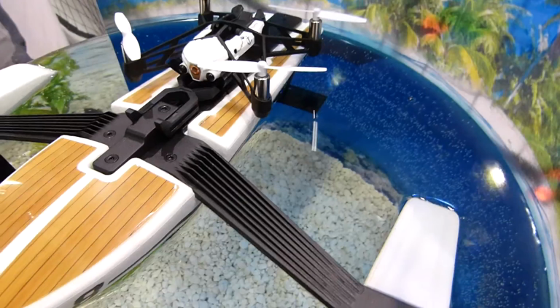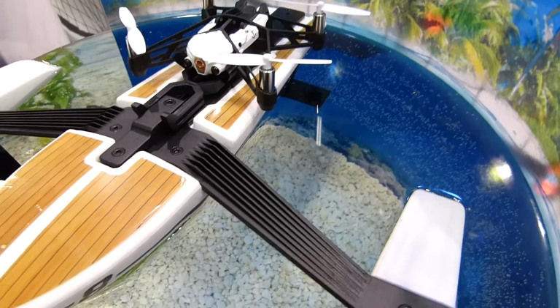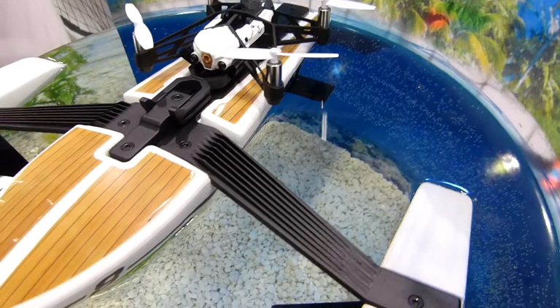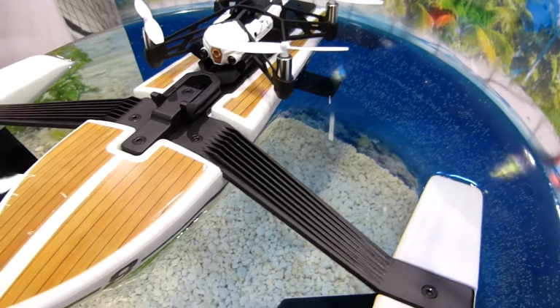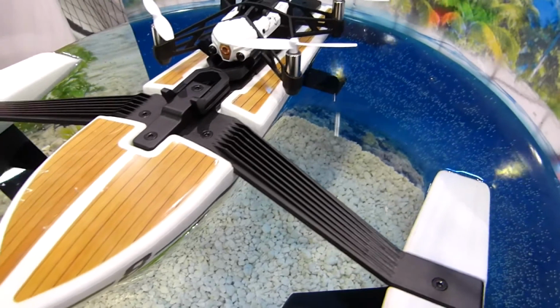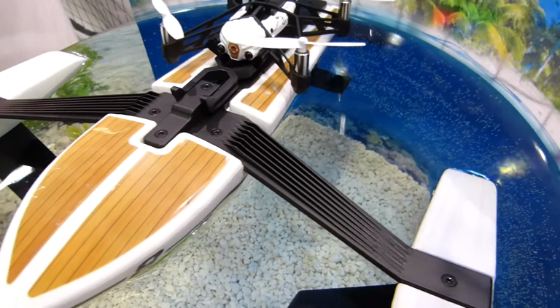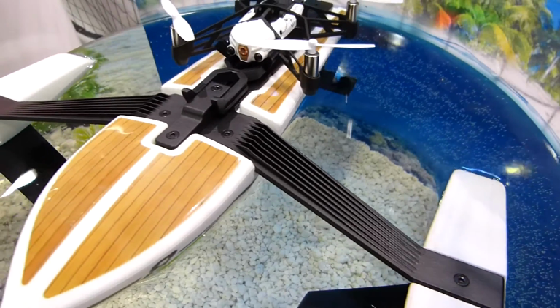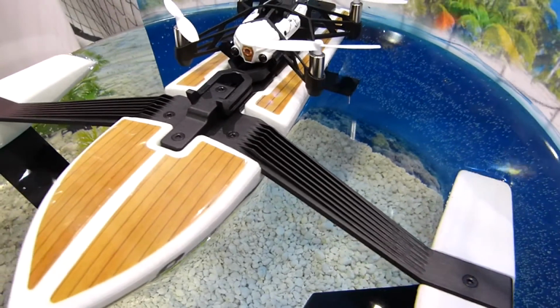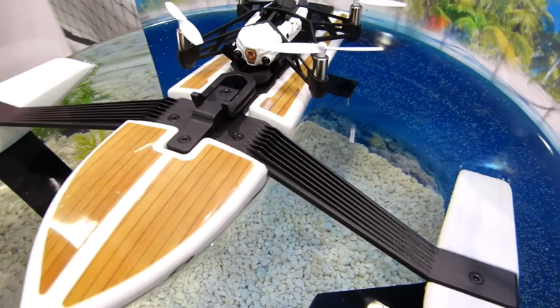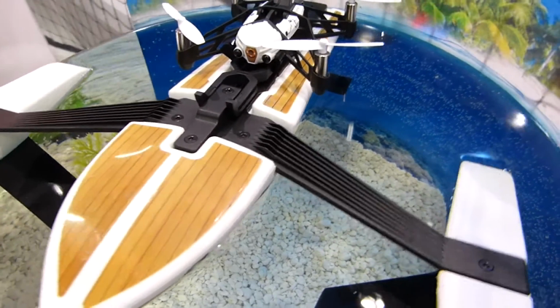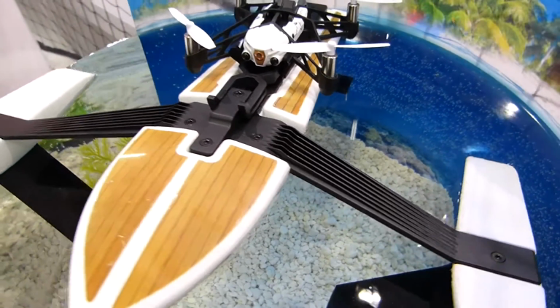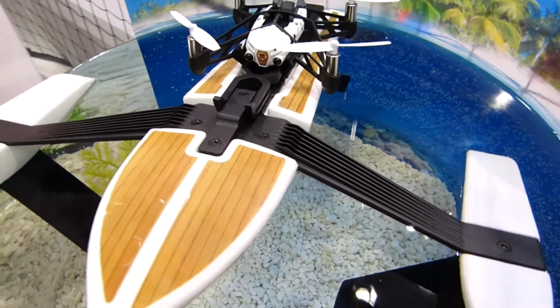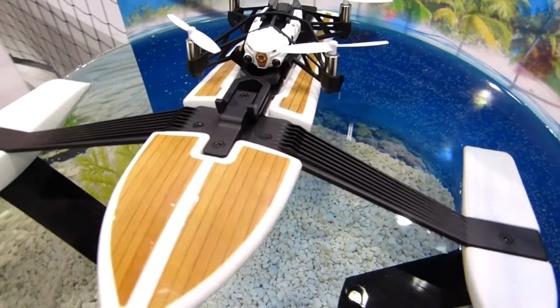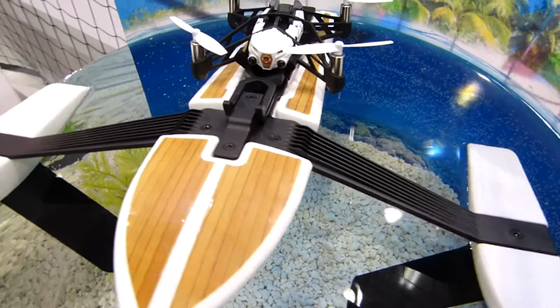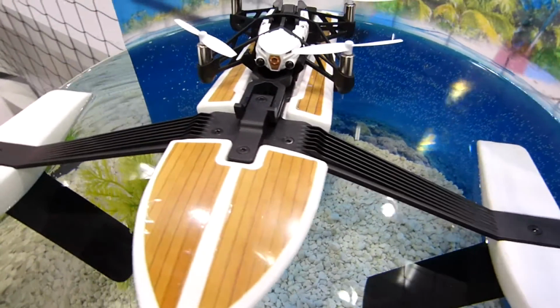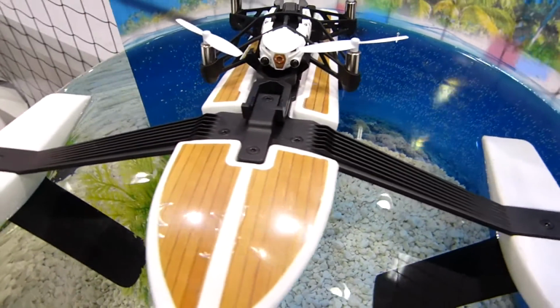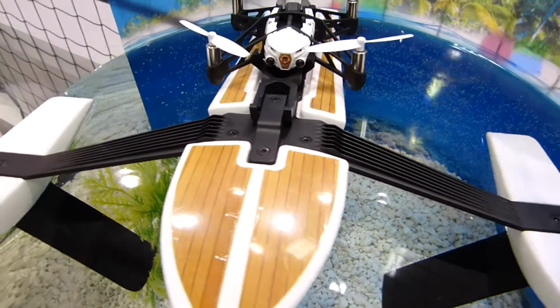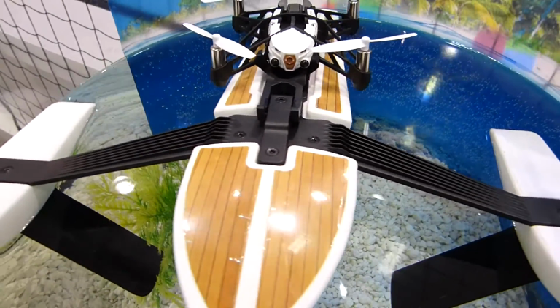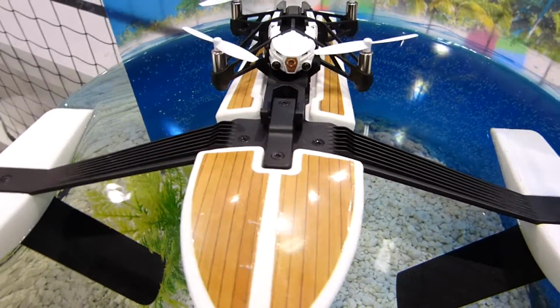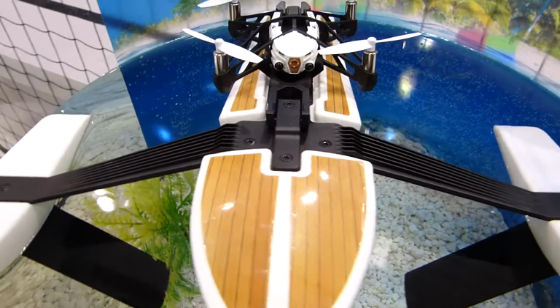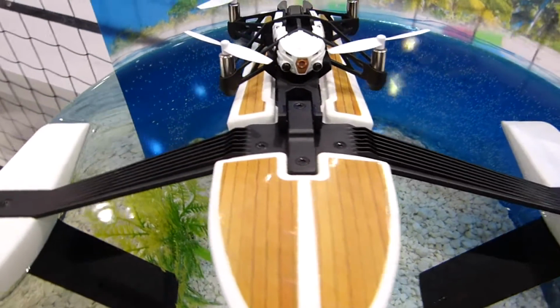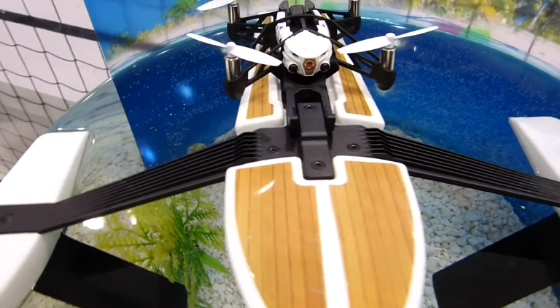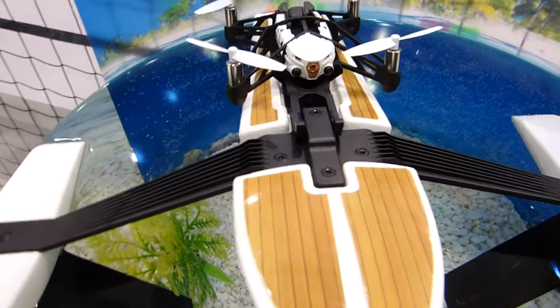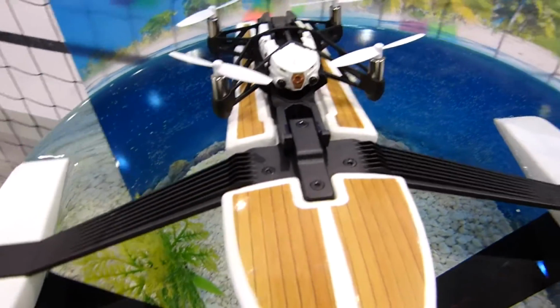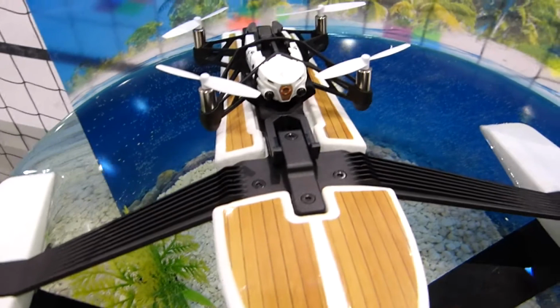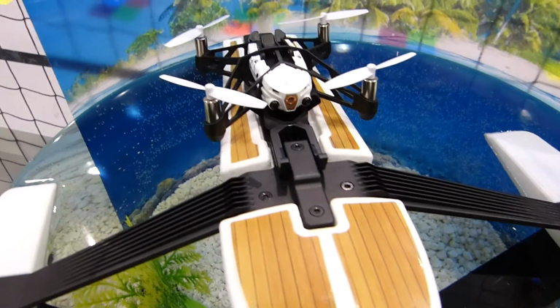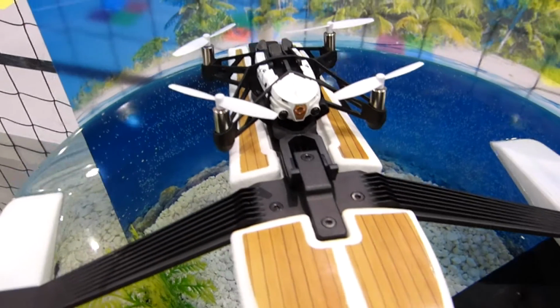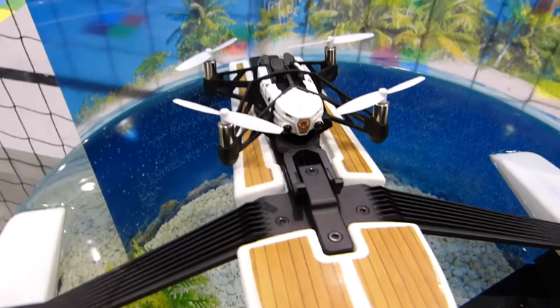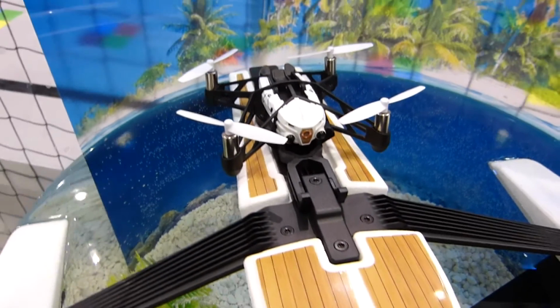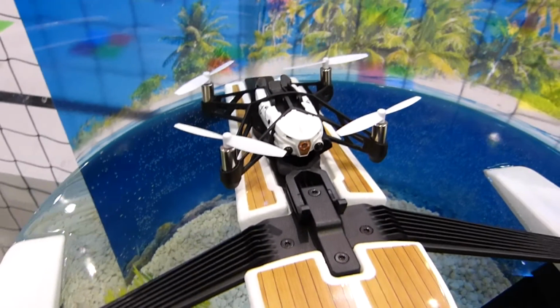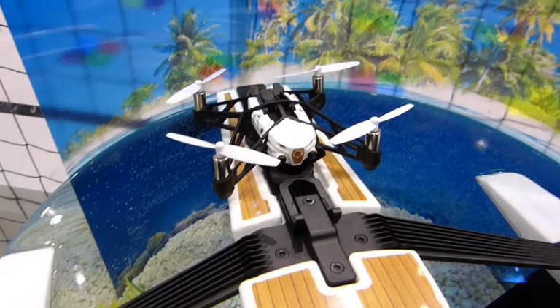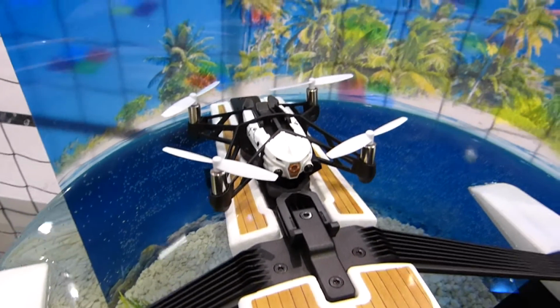The Hydrofoil Drone has aquatic and flight modes. It's ultra responsive and can take snapshots with its built-in camera.